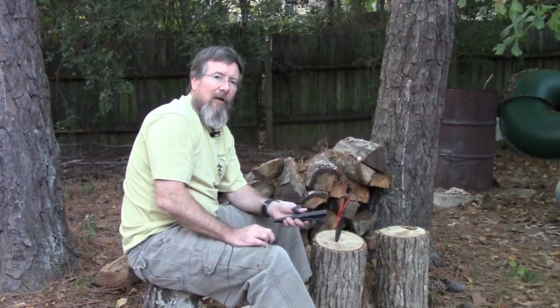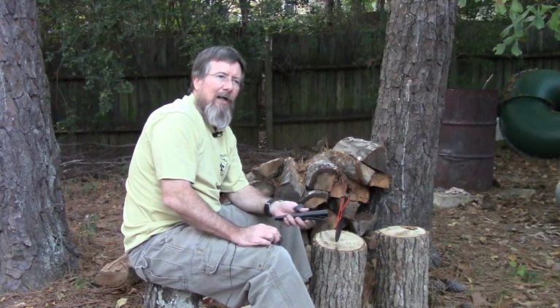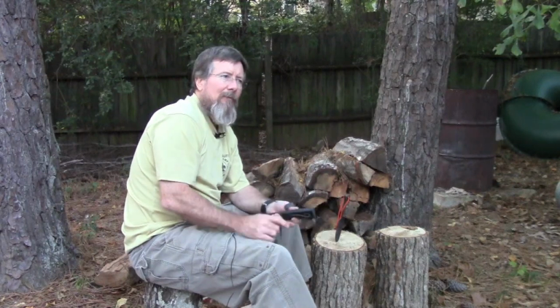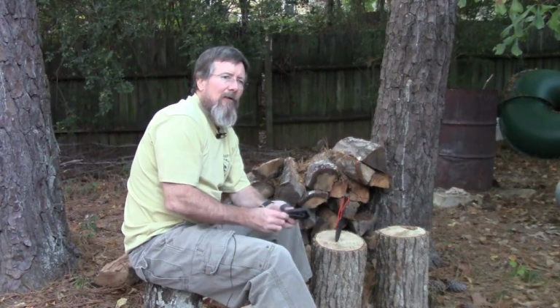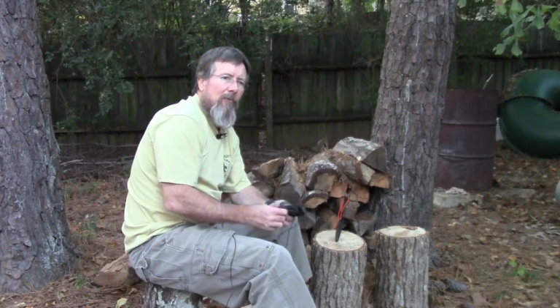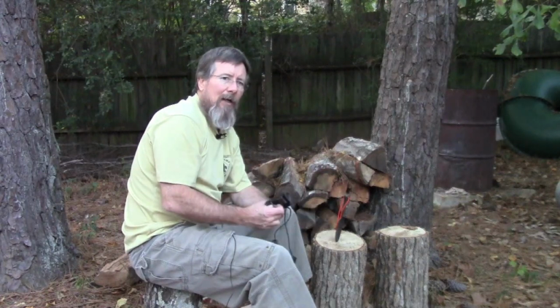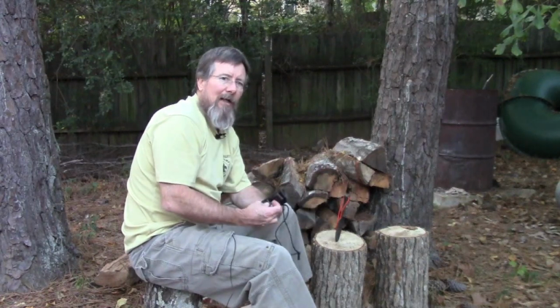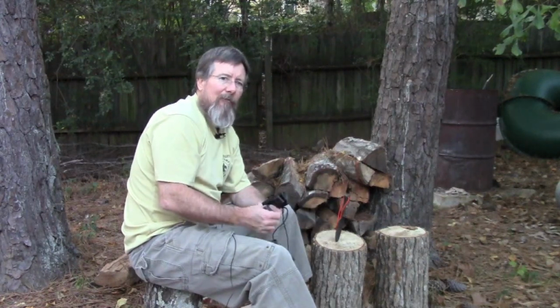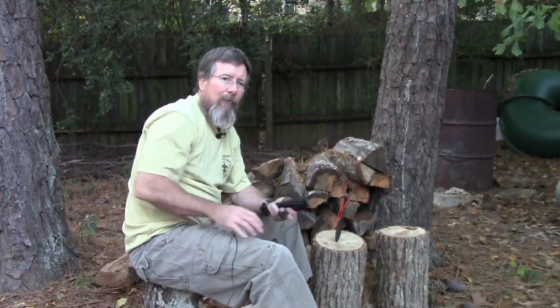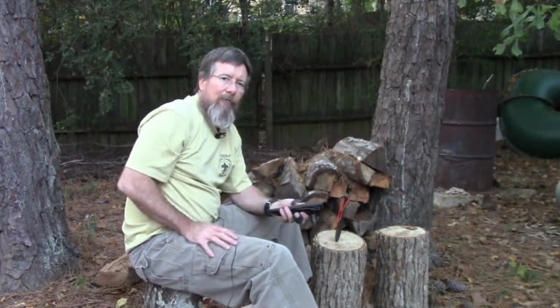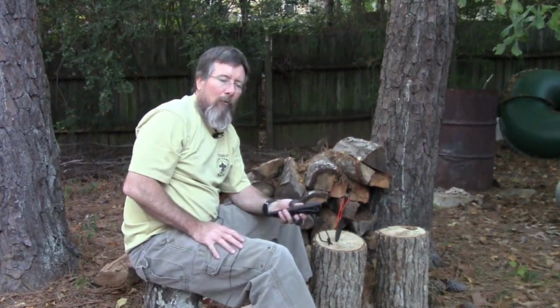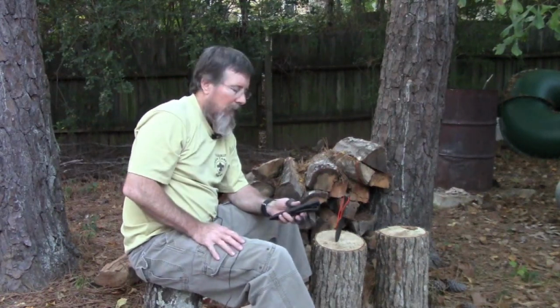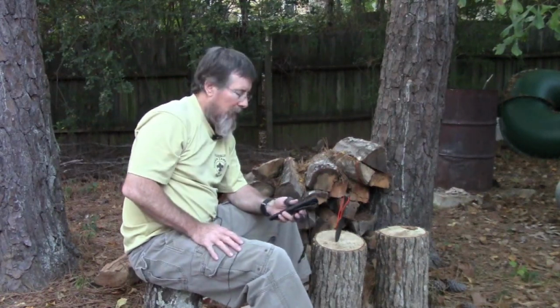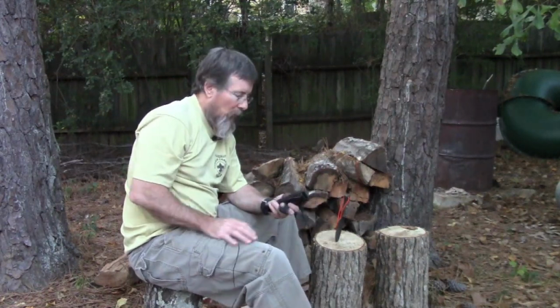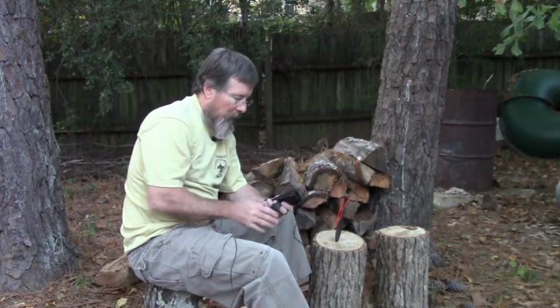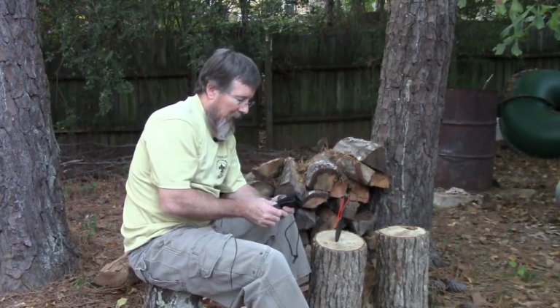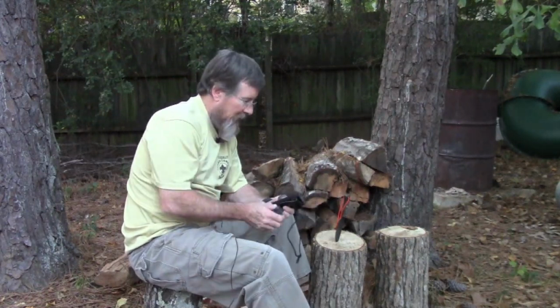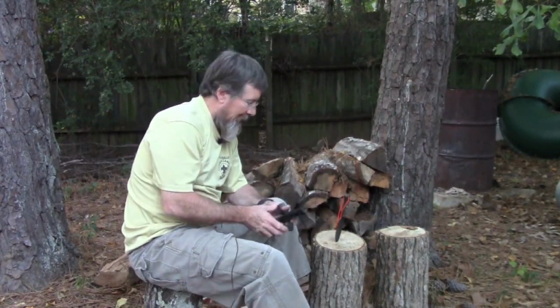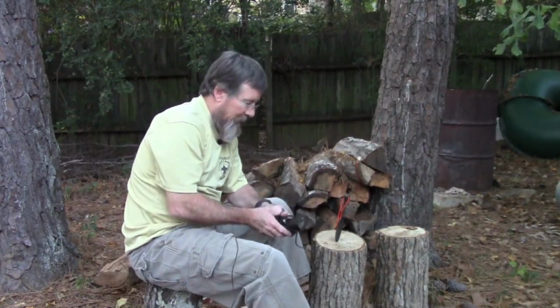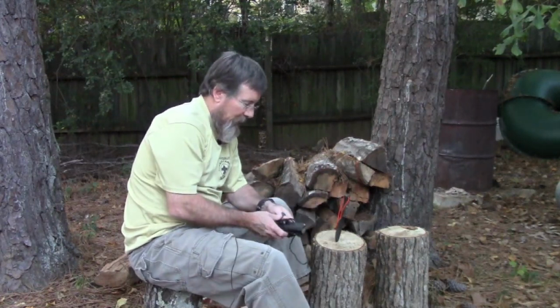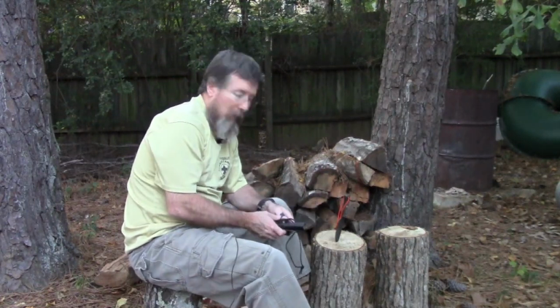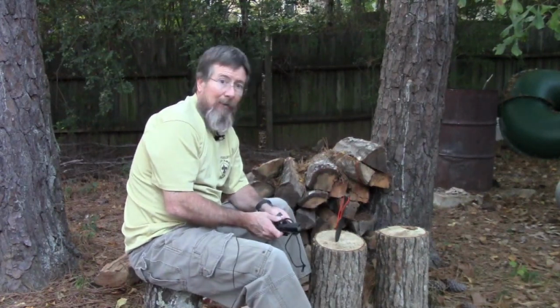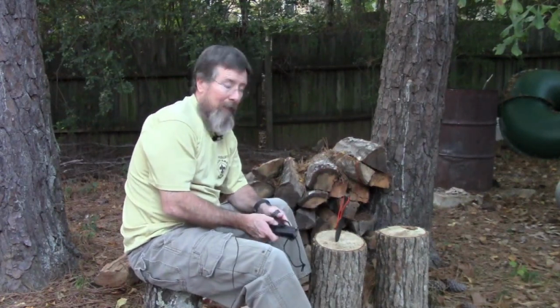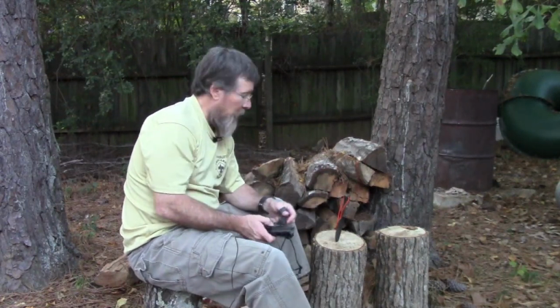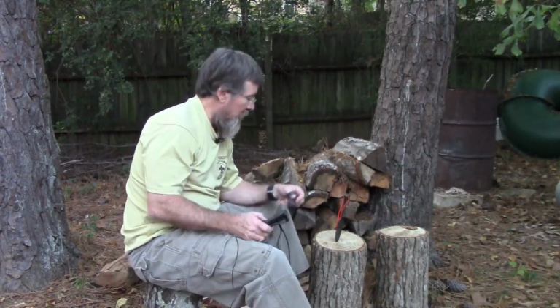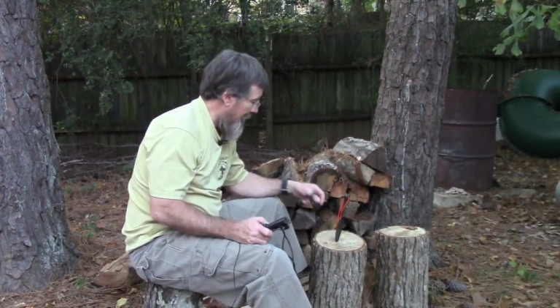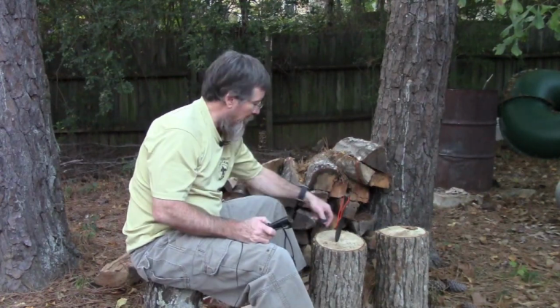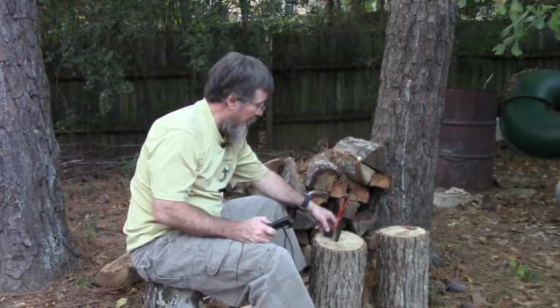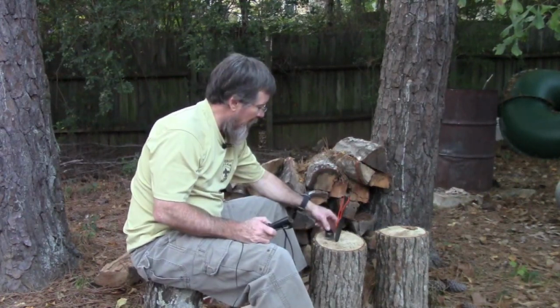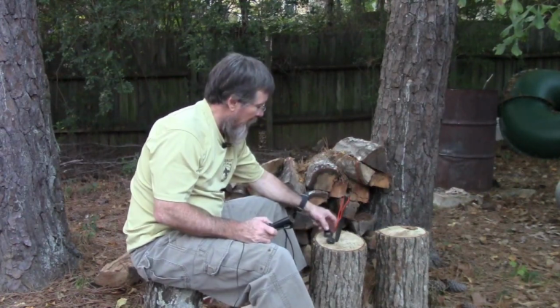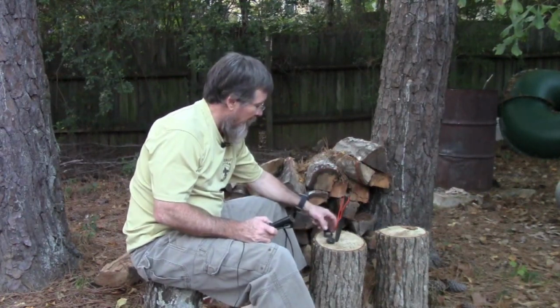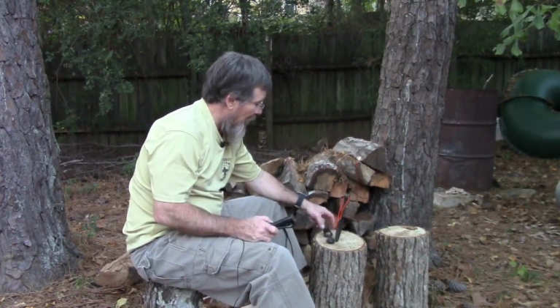I keep those on my knife sheath so I always have one of my fire steels with my knife at all times. I also probably have three or four more on me at all times when I'm camping in the woods.